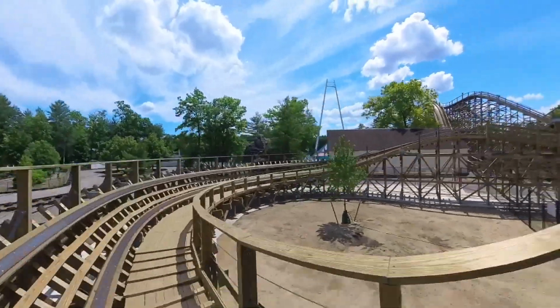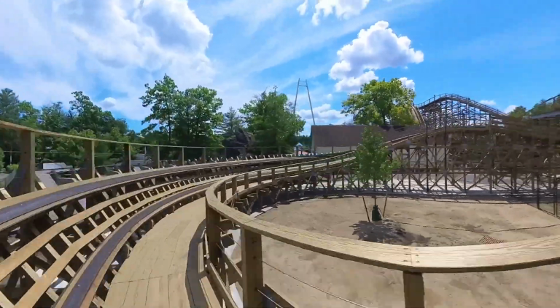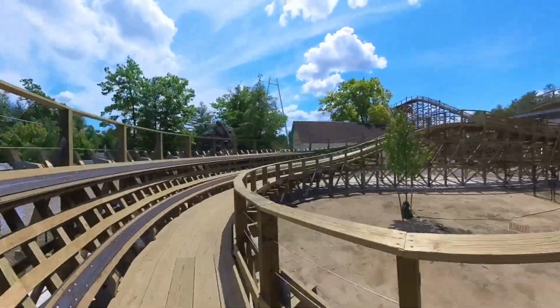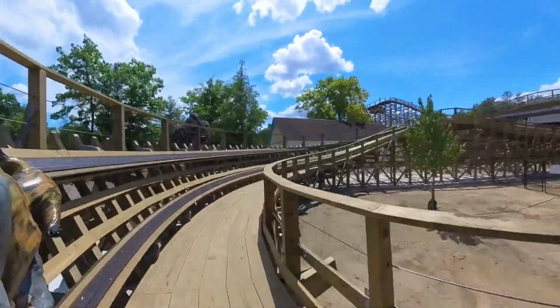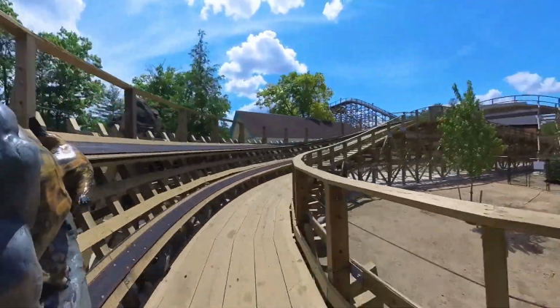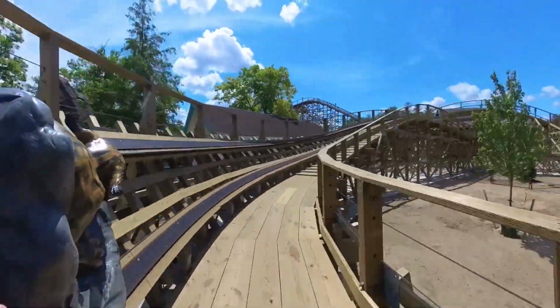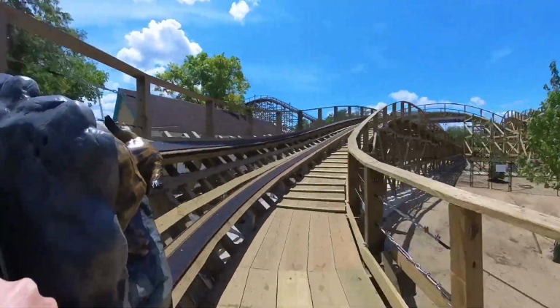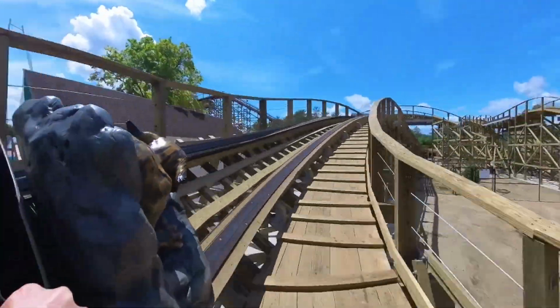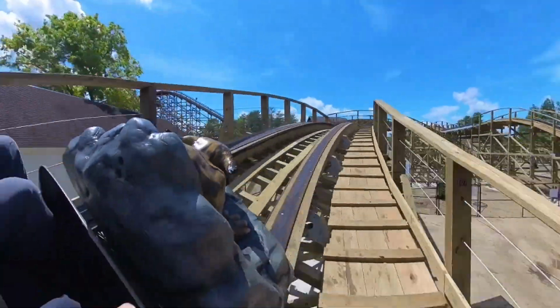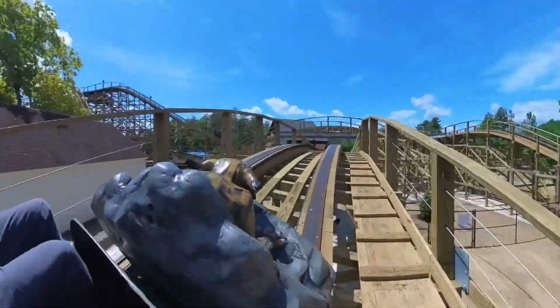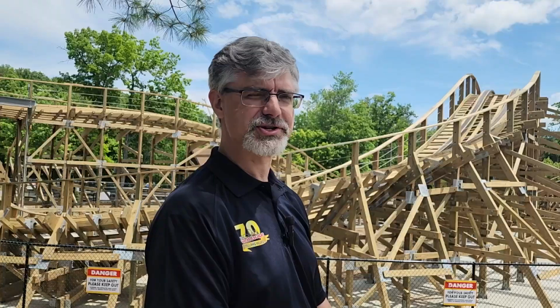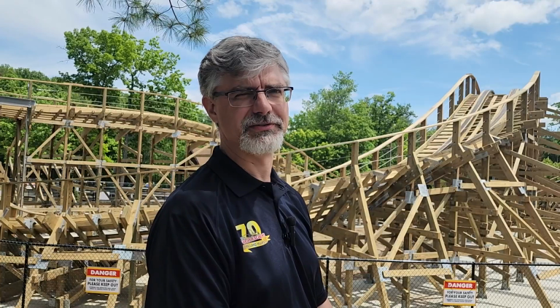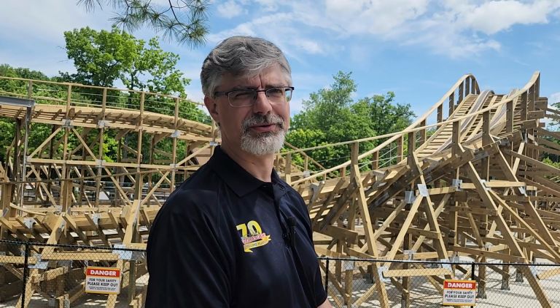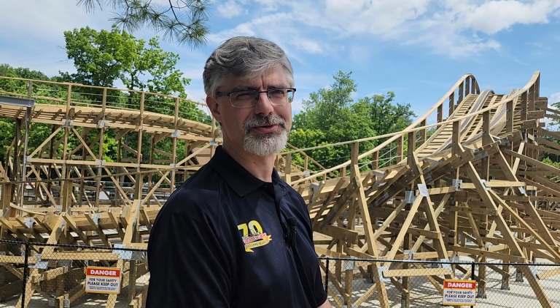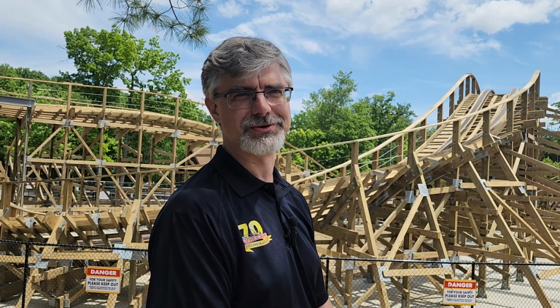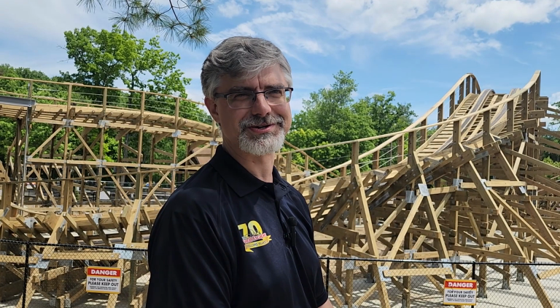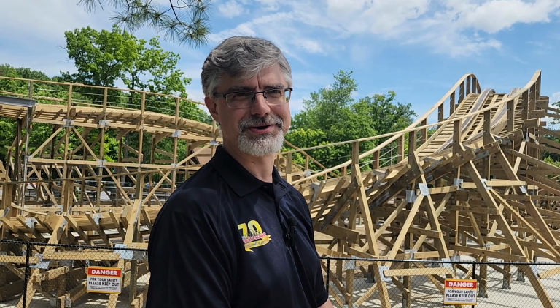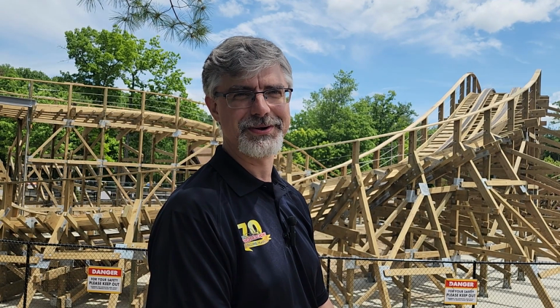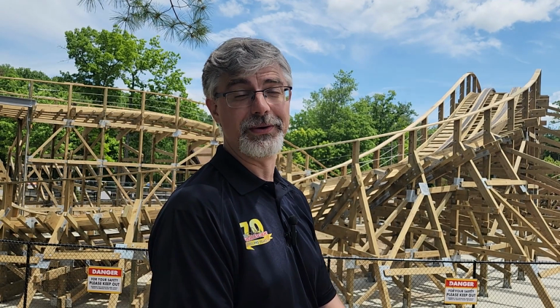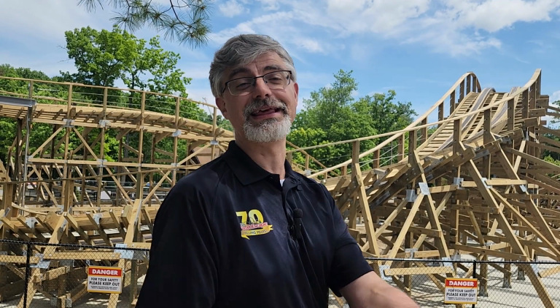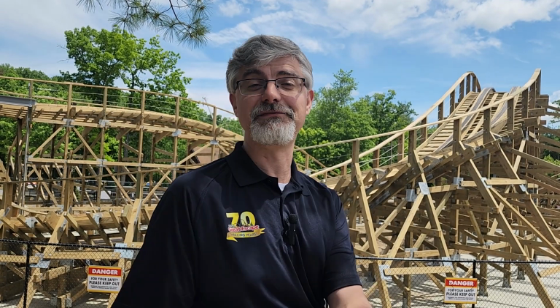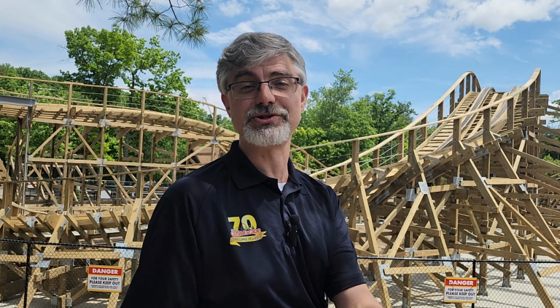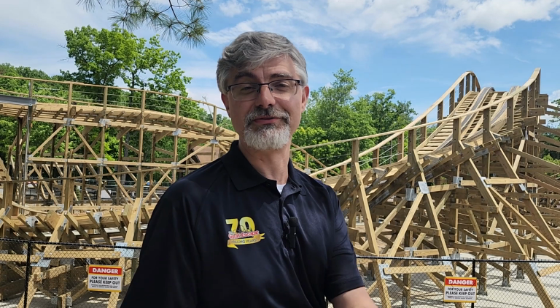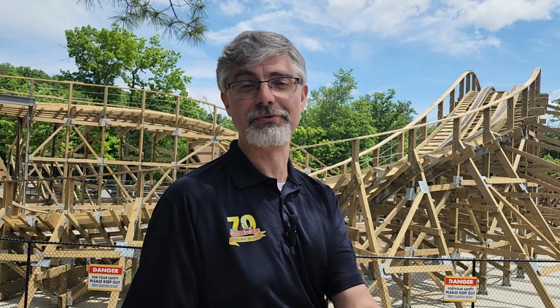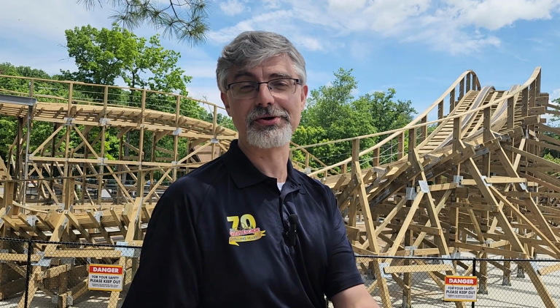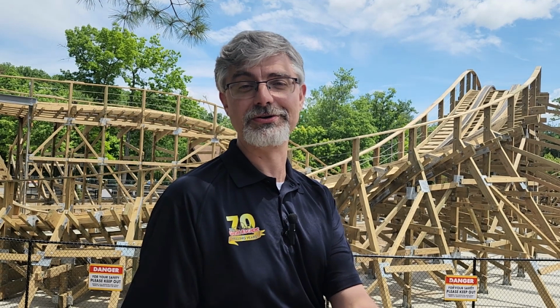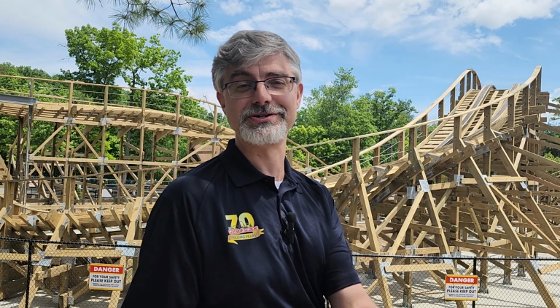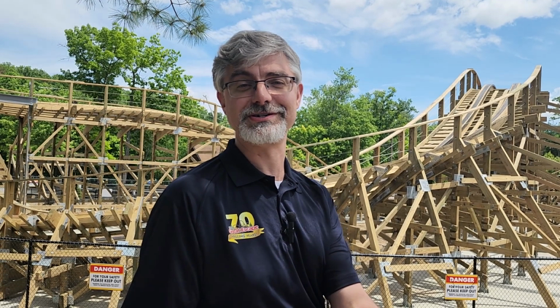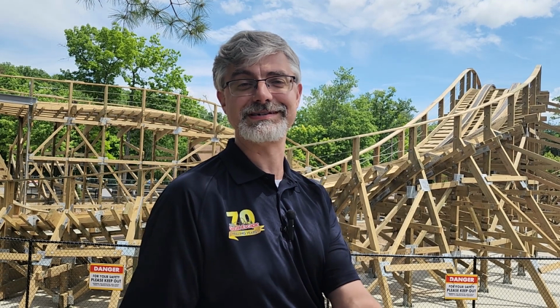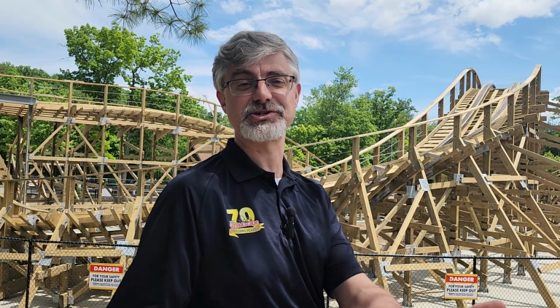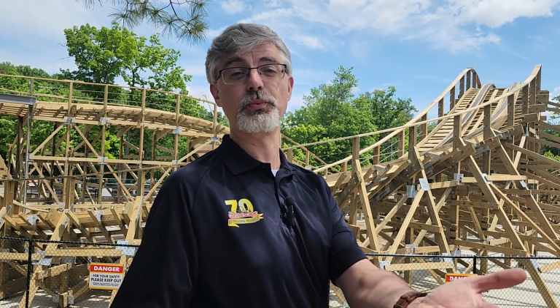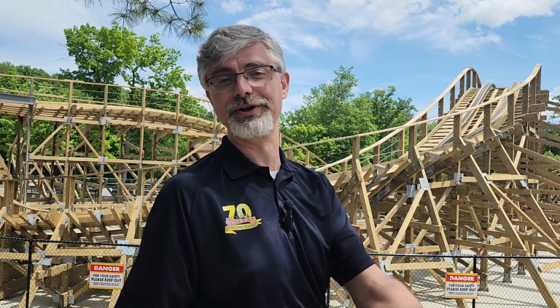I really think this is the future of the wooden roller coaster. So we think the future of wooden roller coasters is actually wood.